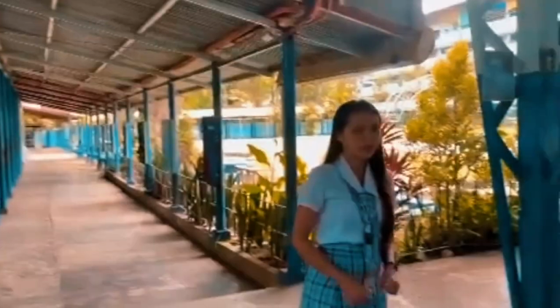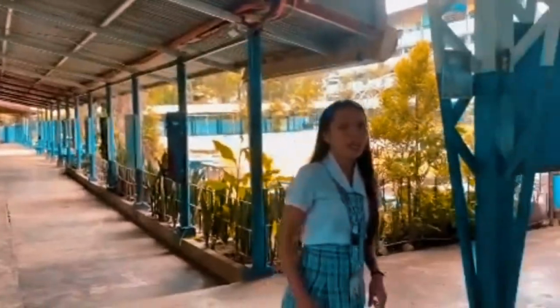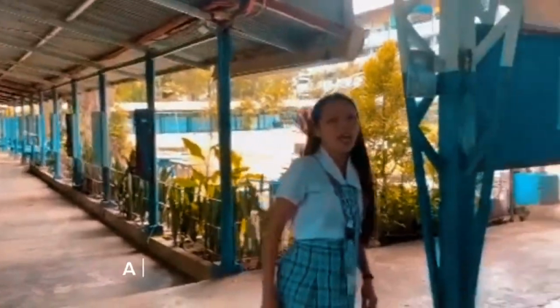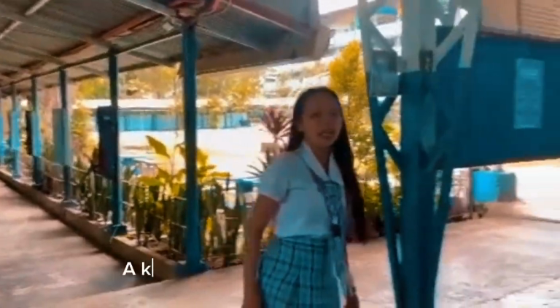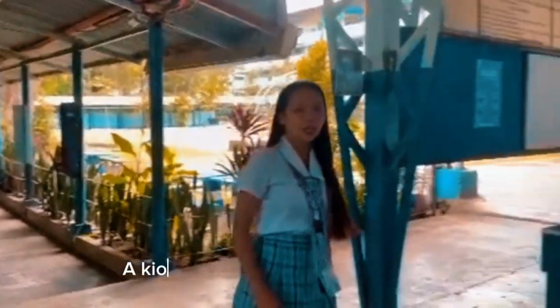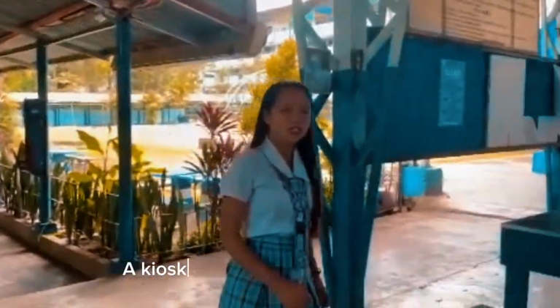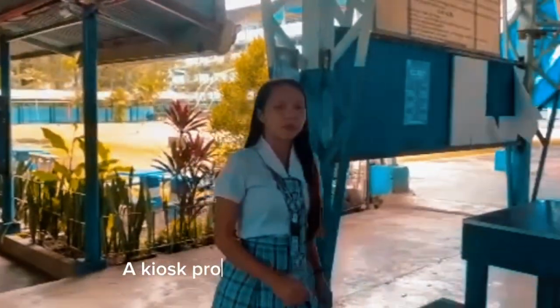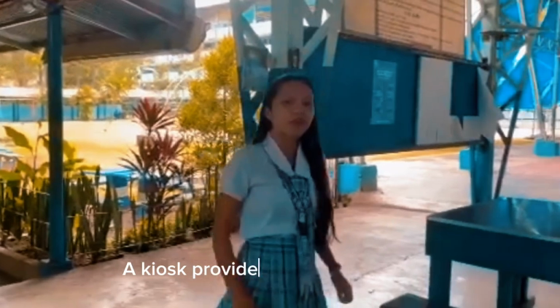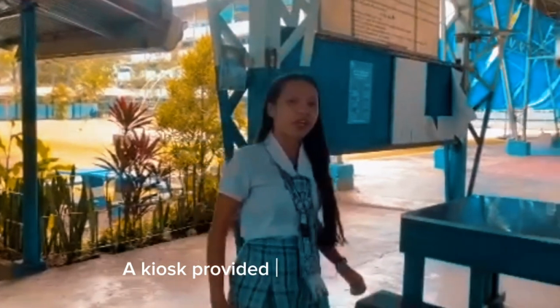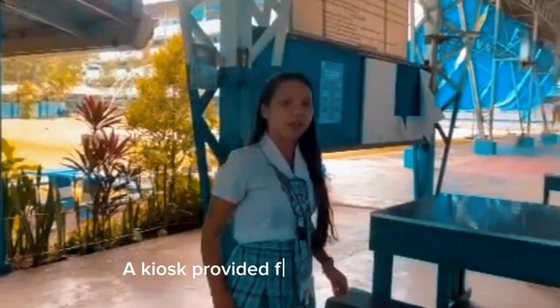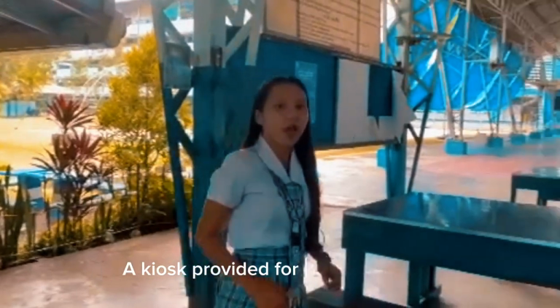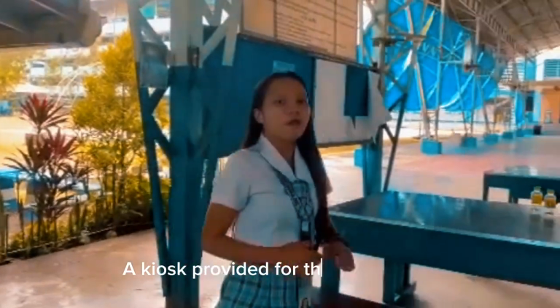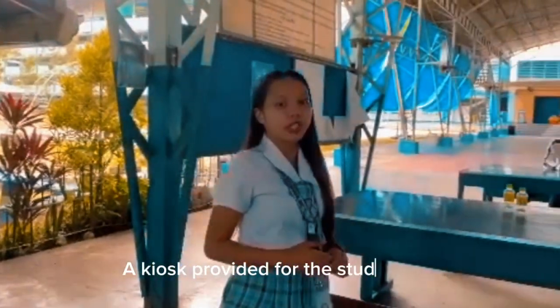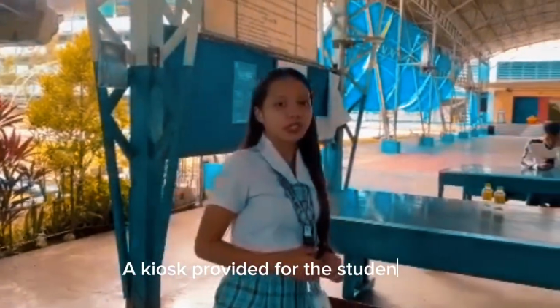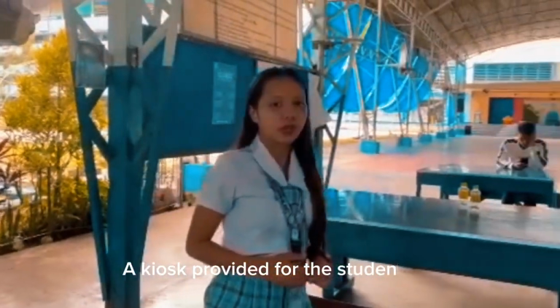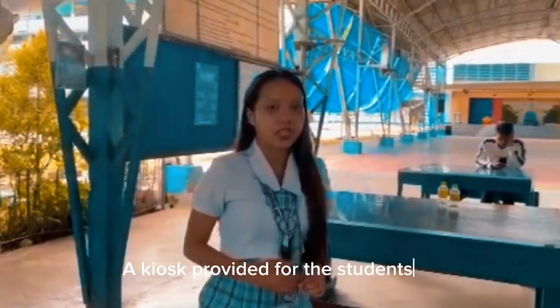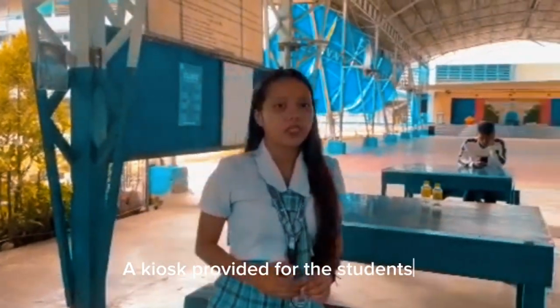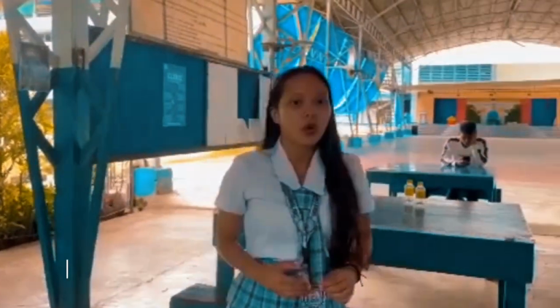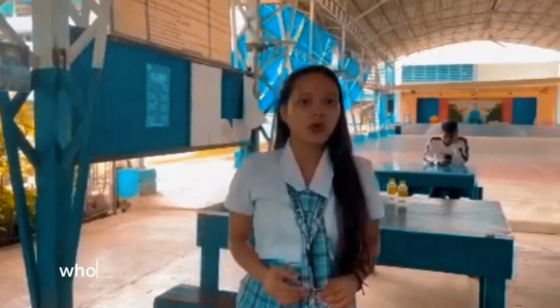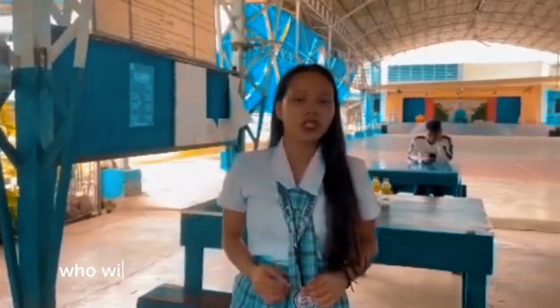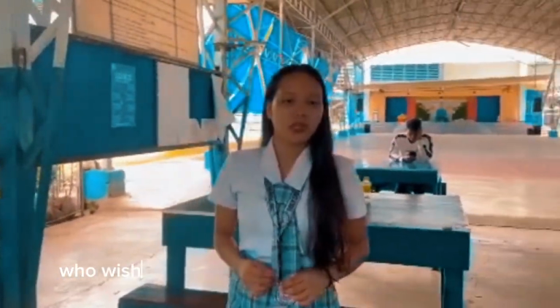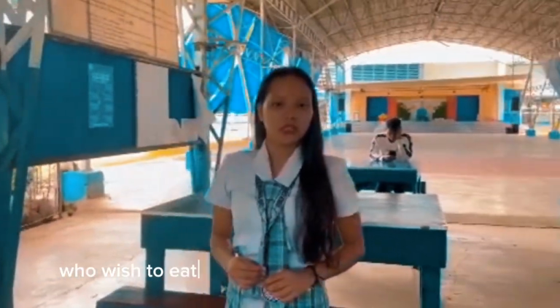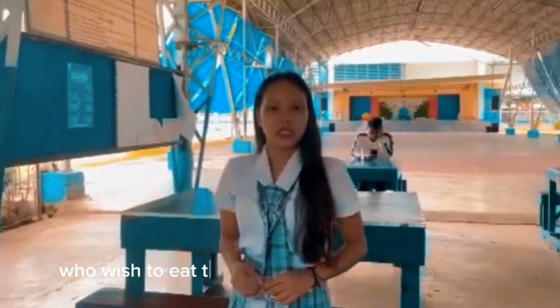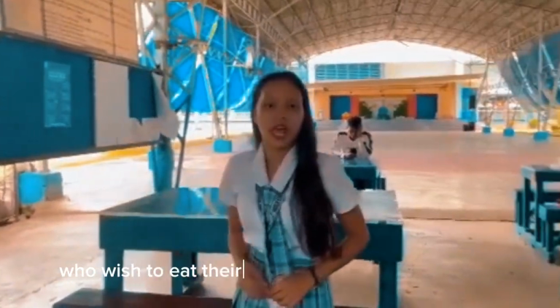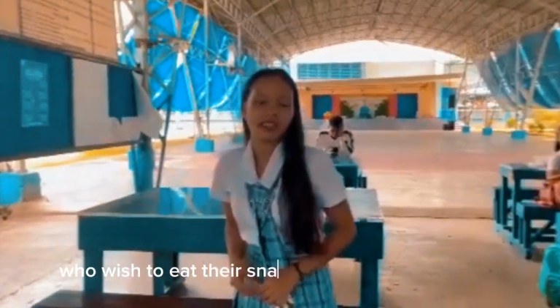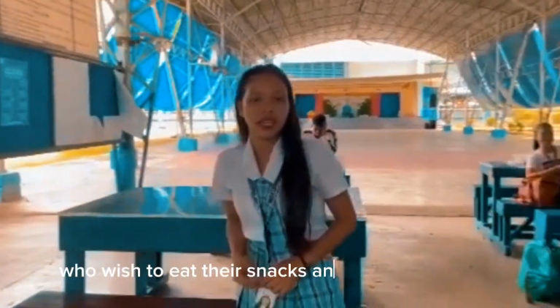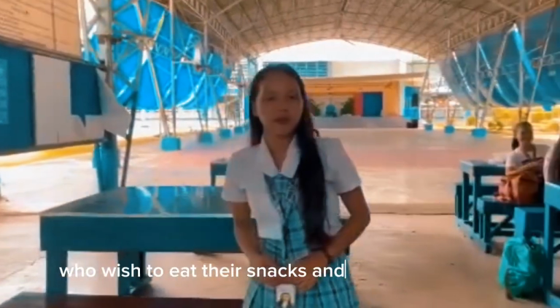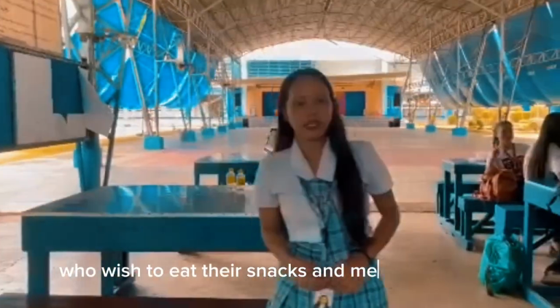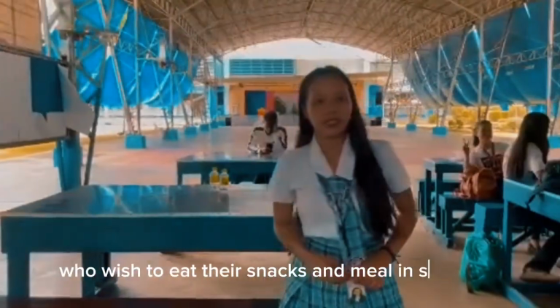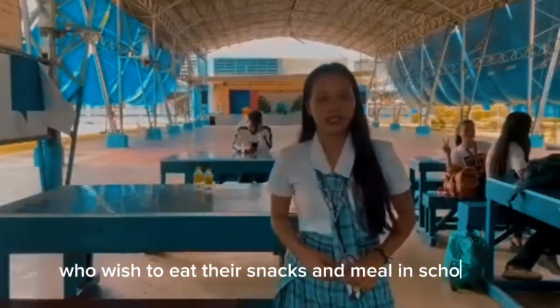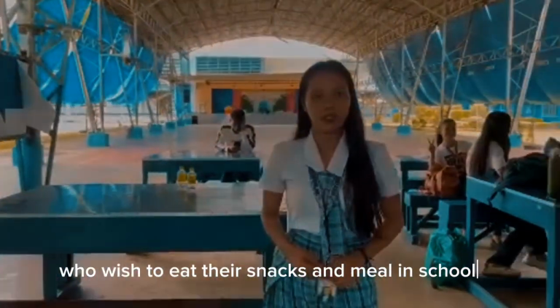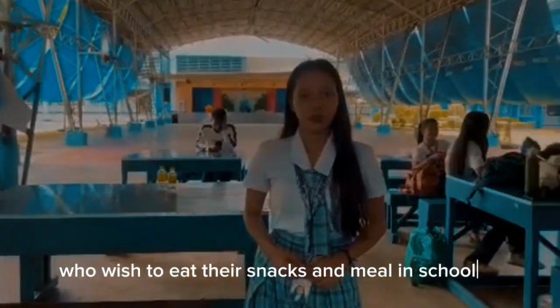A kiosk is provided for students who wish to eat their snacks and meals in school.